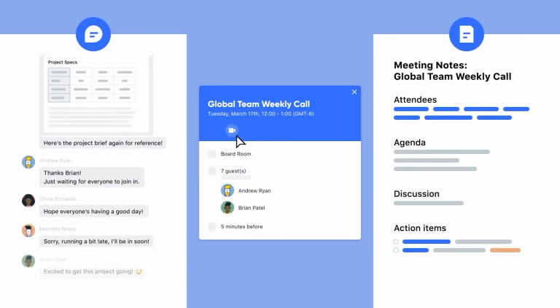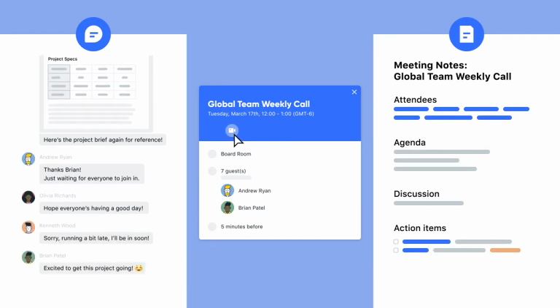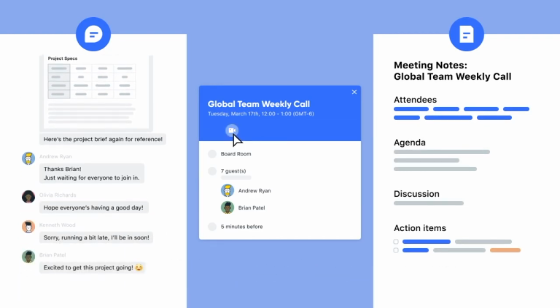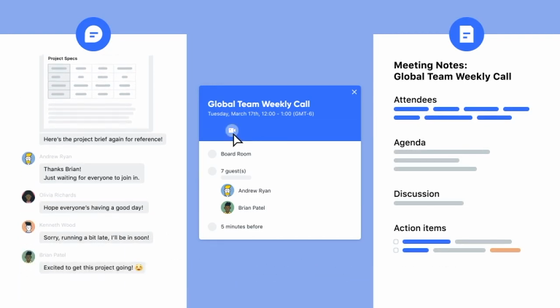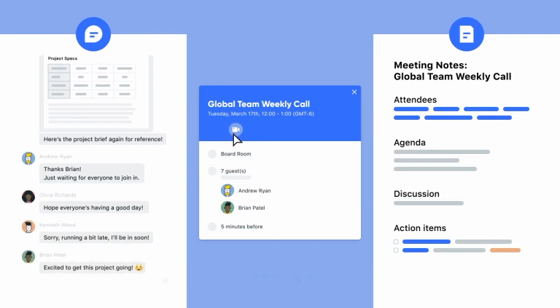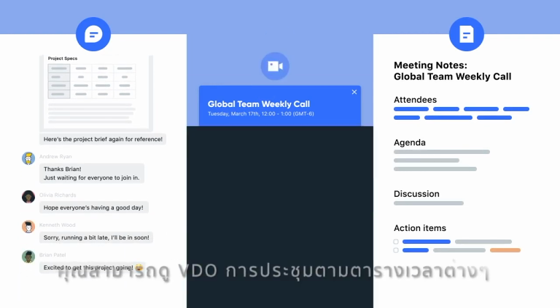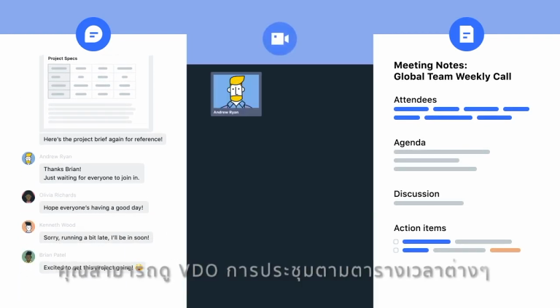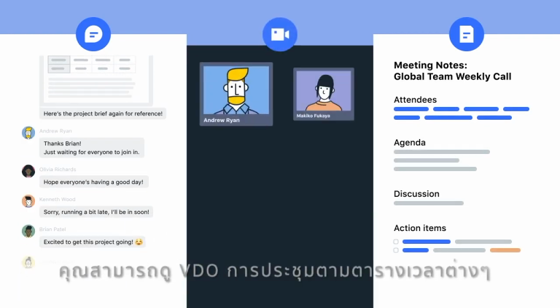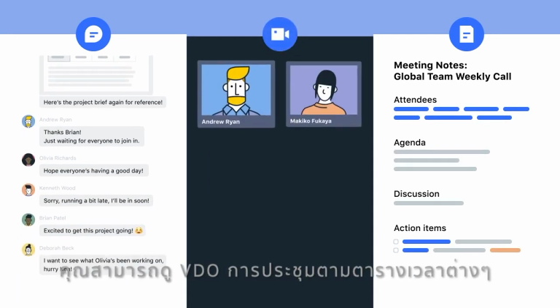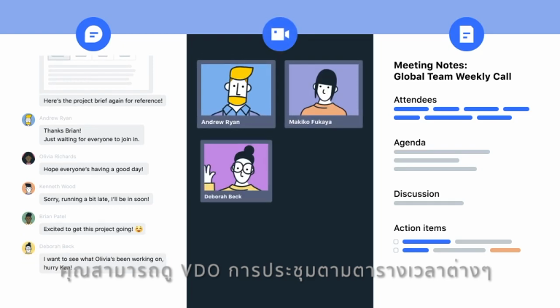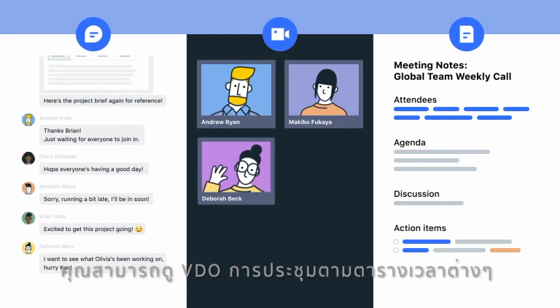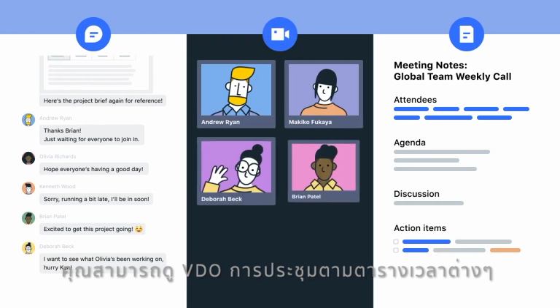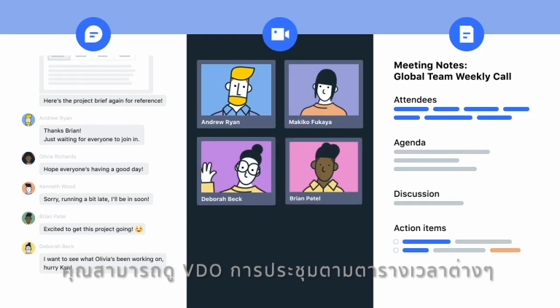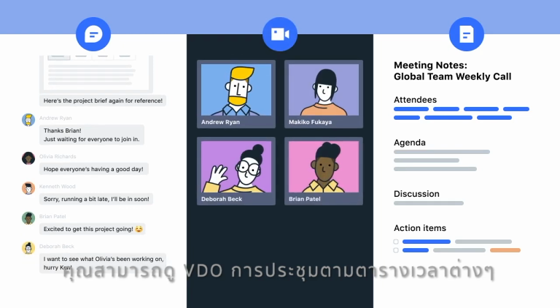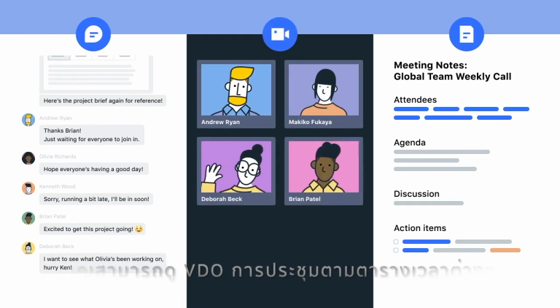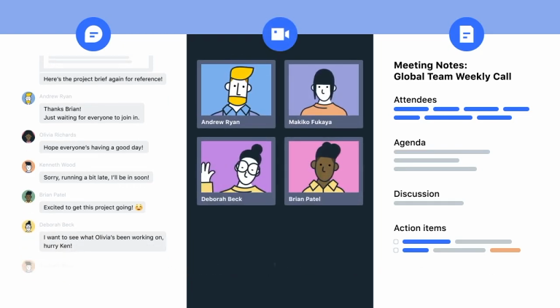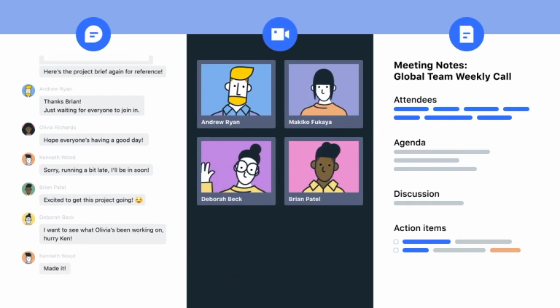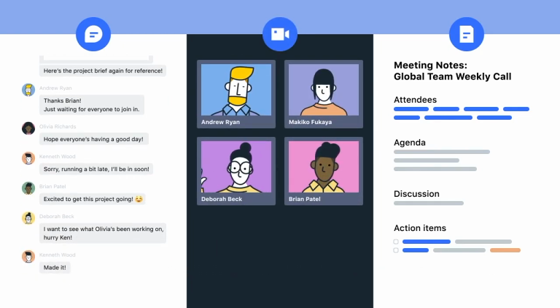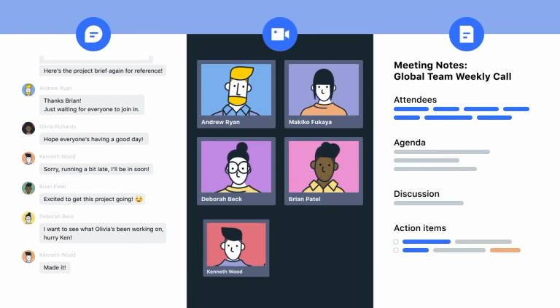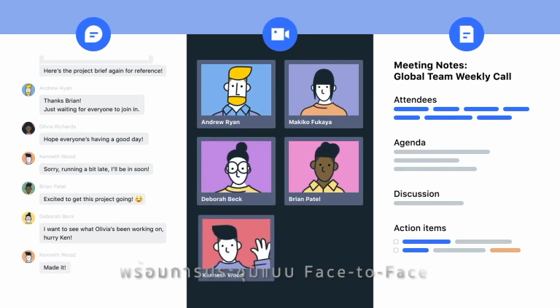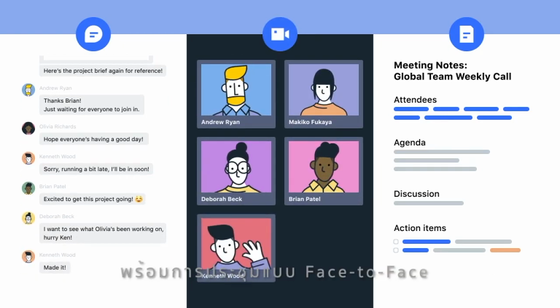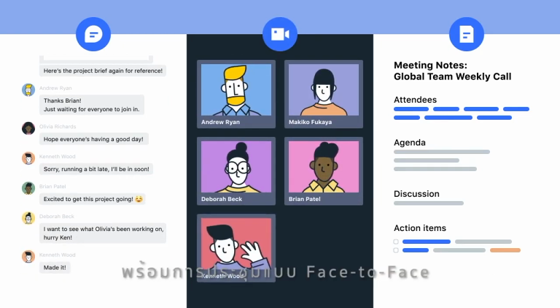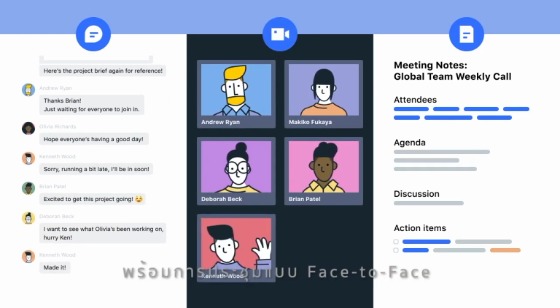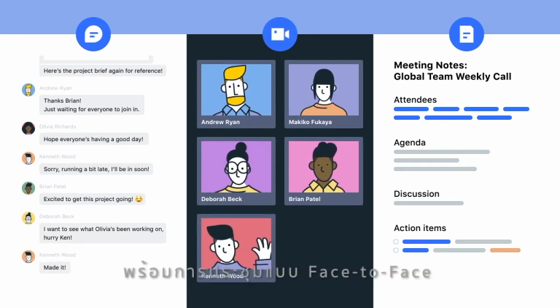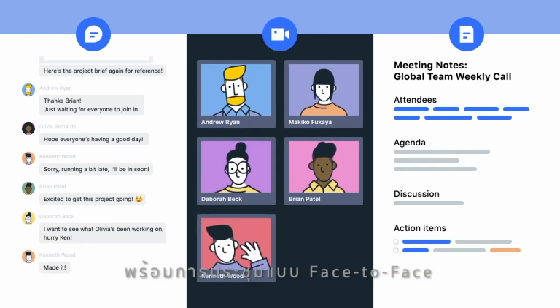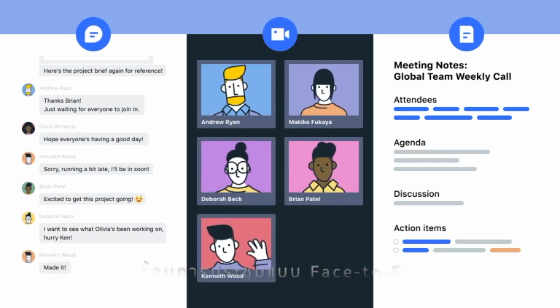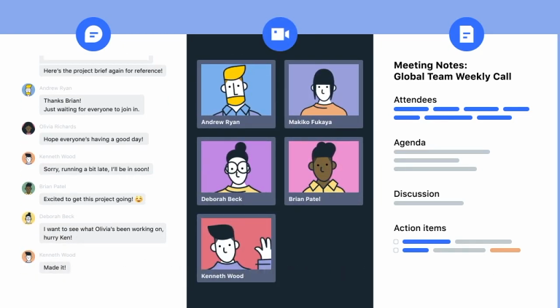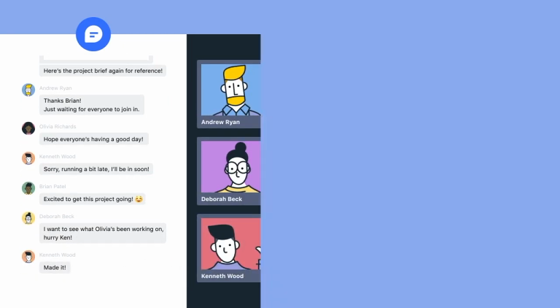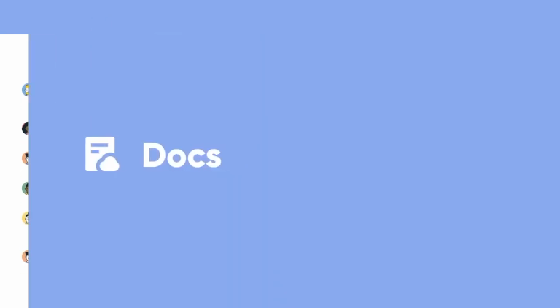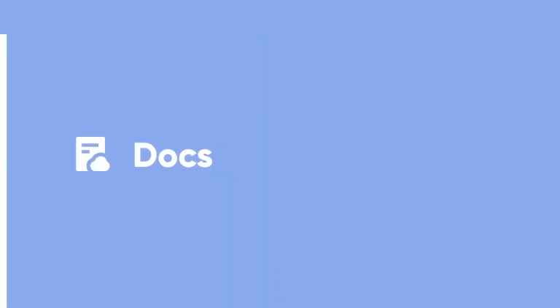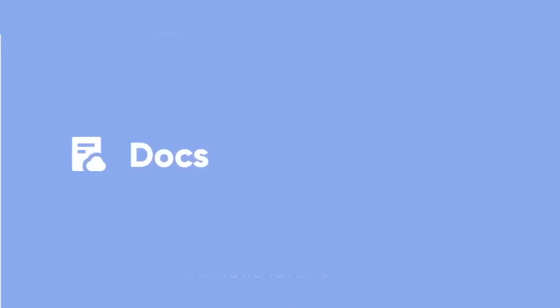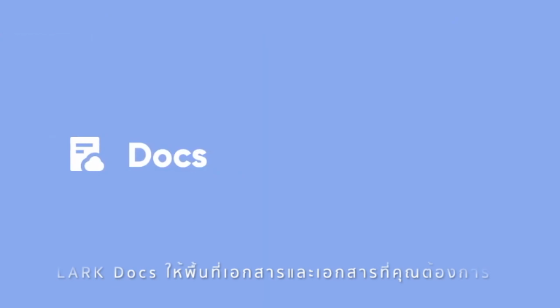You can also access Lark video conferencing from any calendar entry, so your whole group can meet face-to-face. Lark Docs gives you the space and templates that you need to create and collaborate.